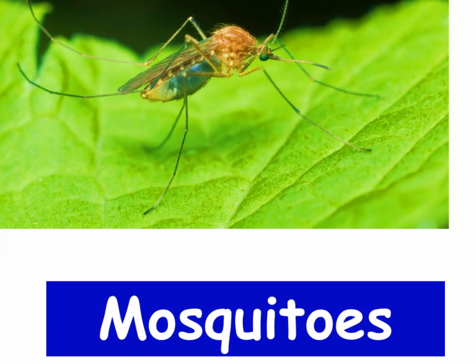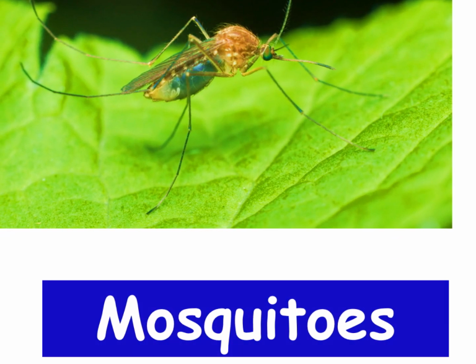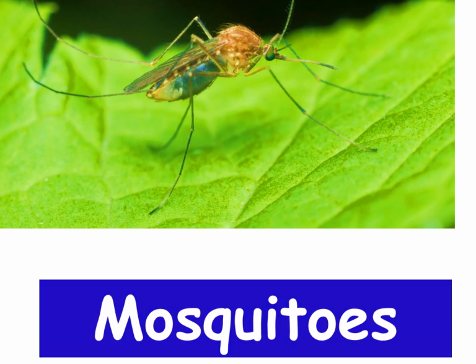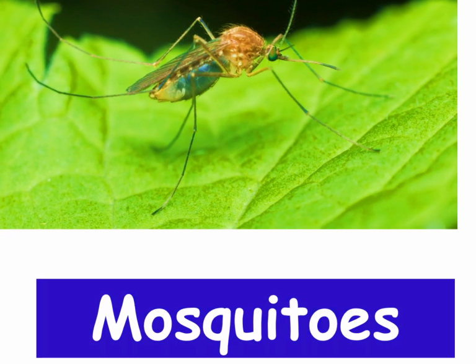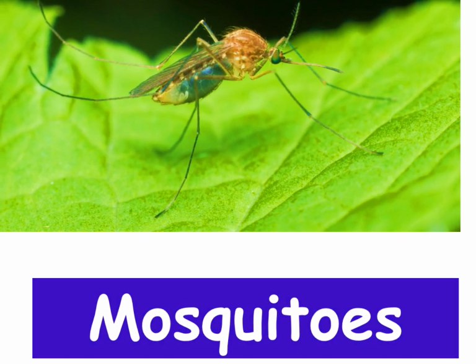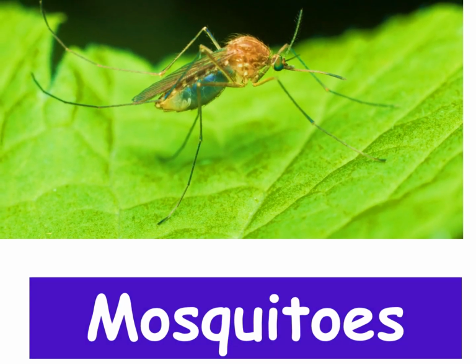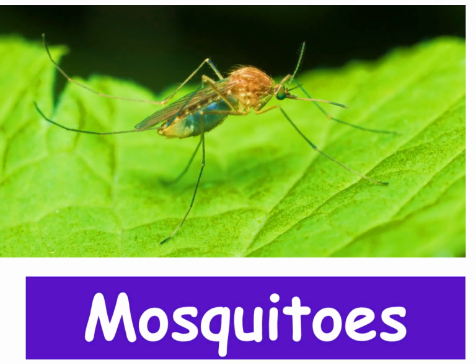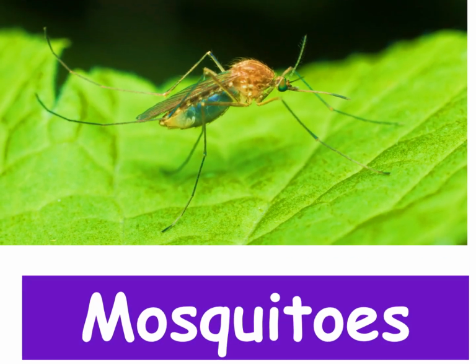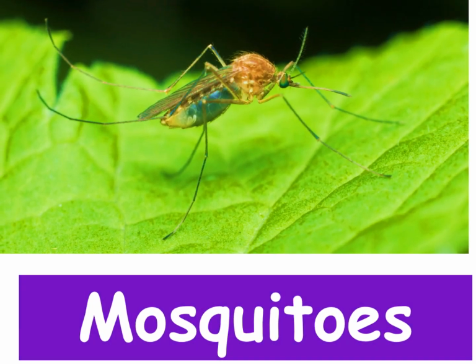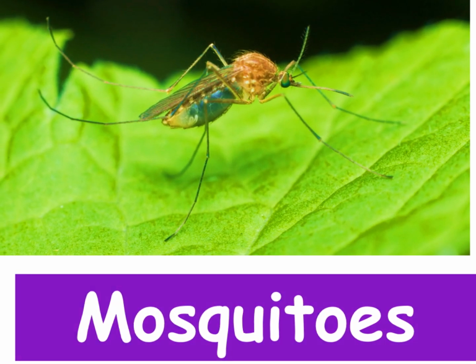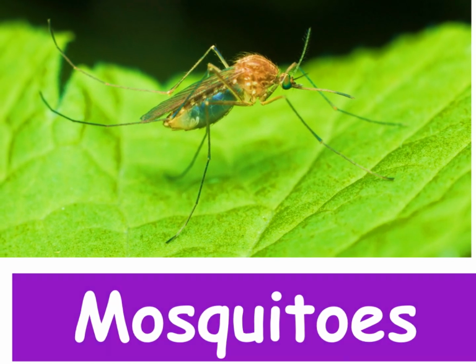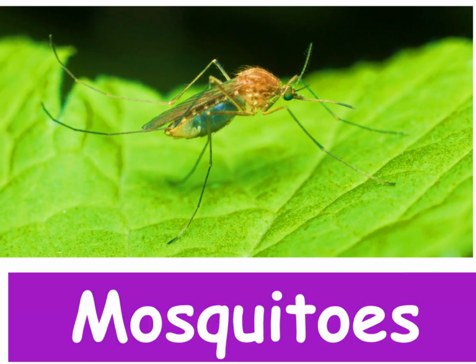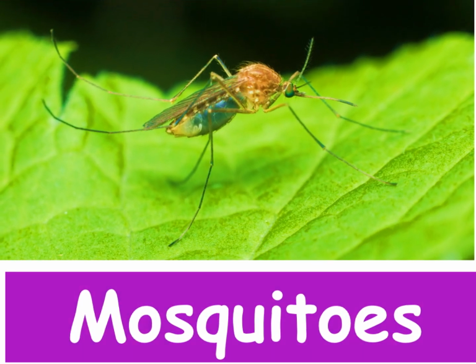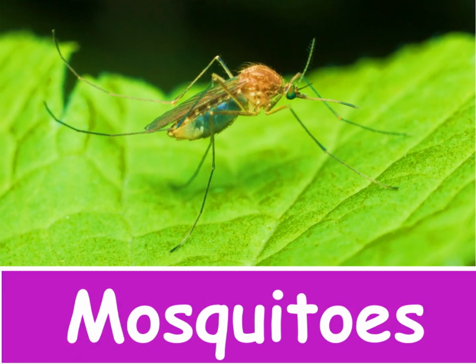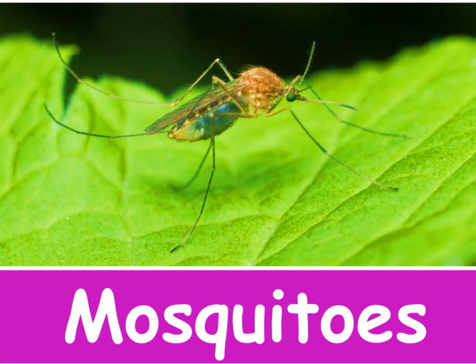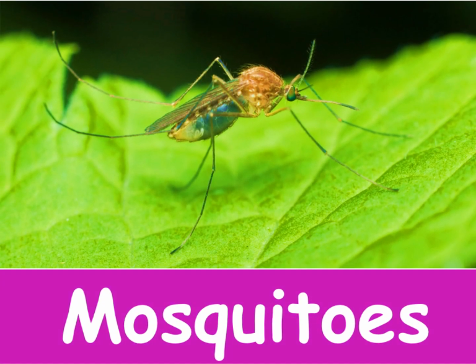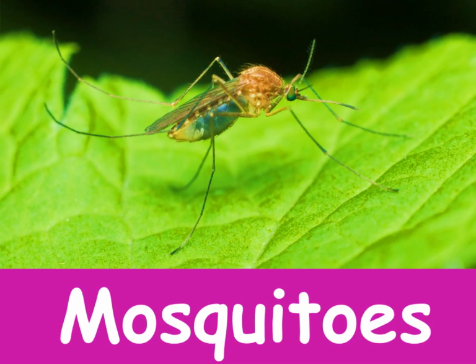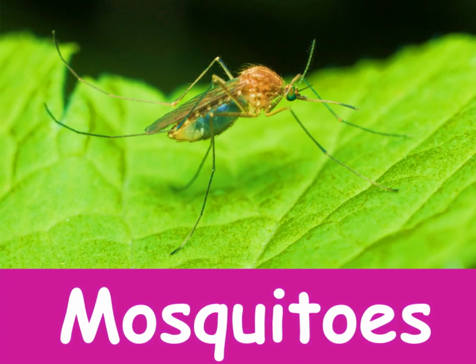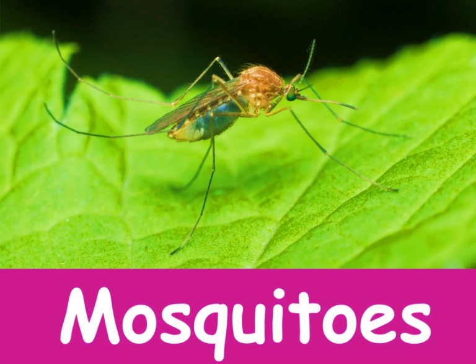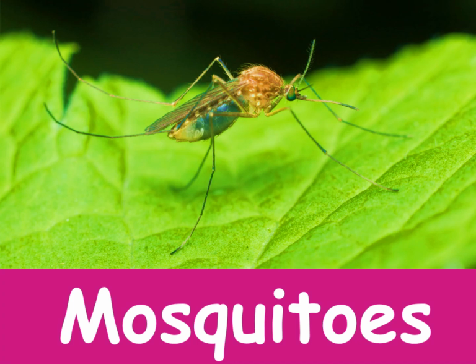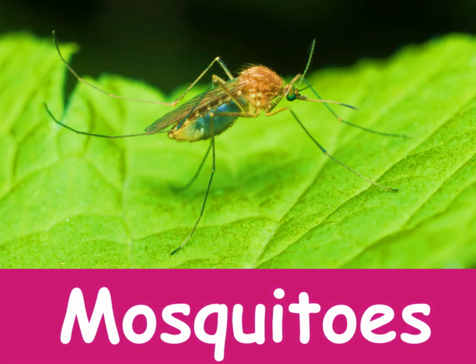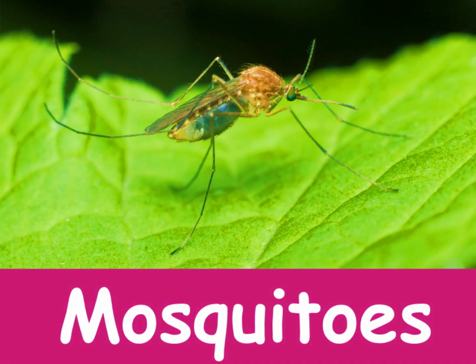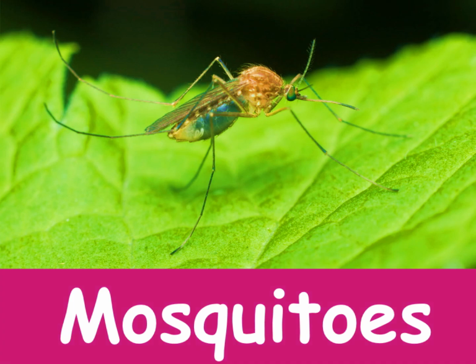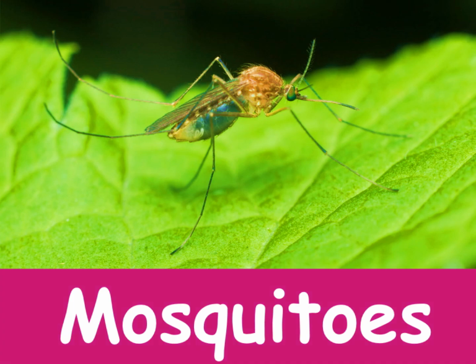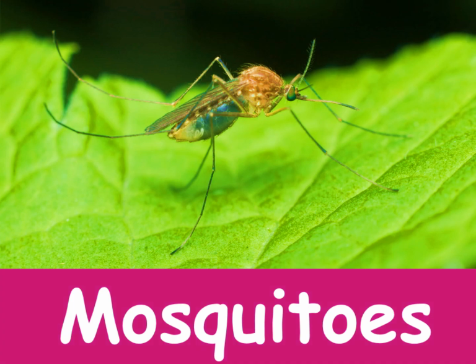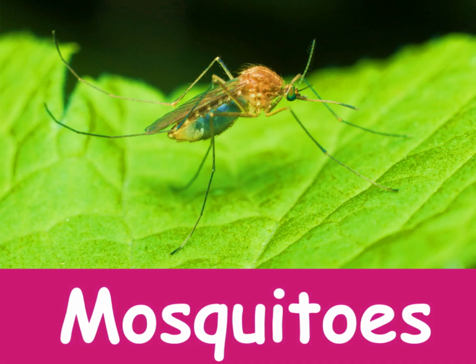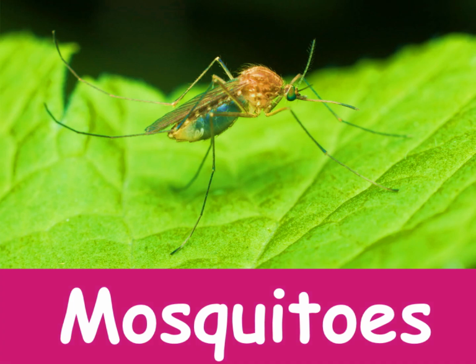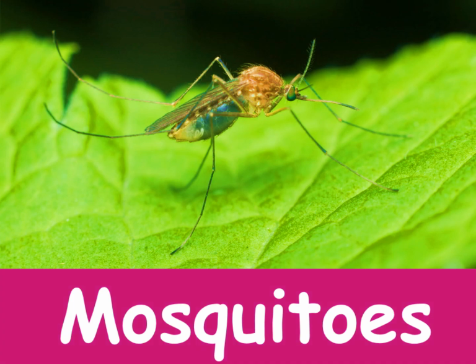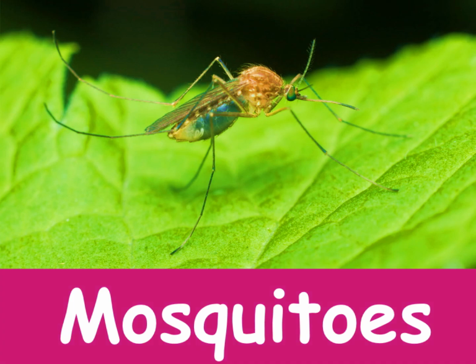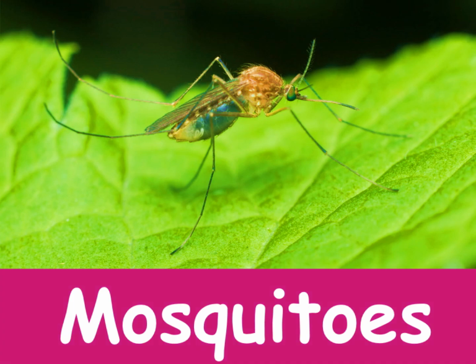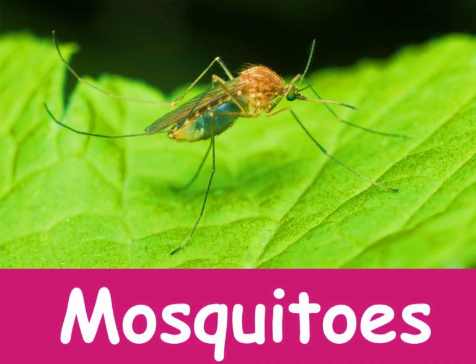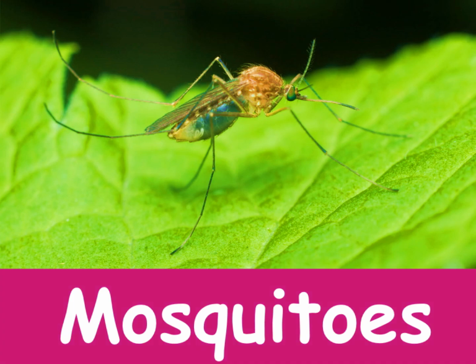Mosquitoes. Mosquitoes like blood. Be careful of mosquito bites.